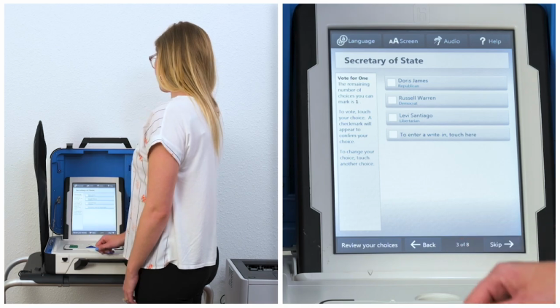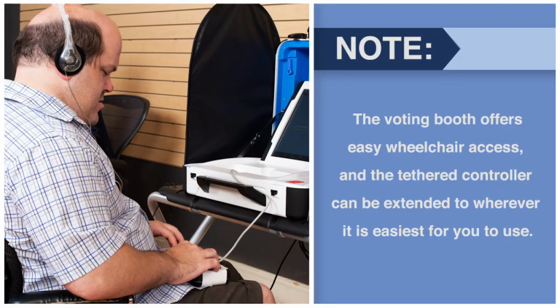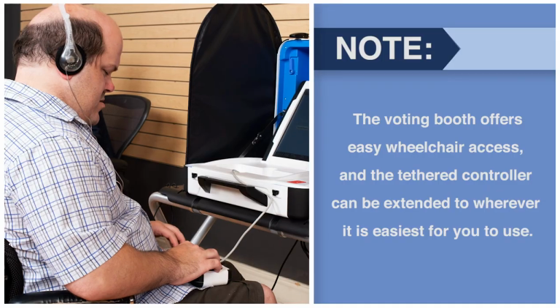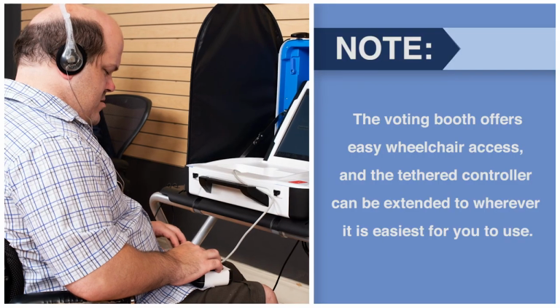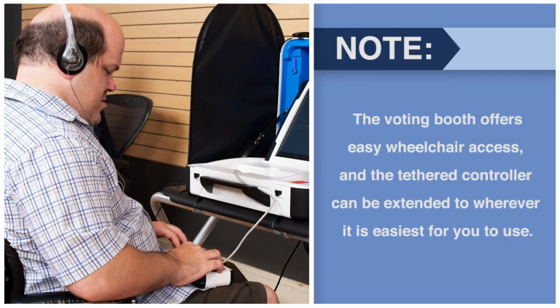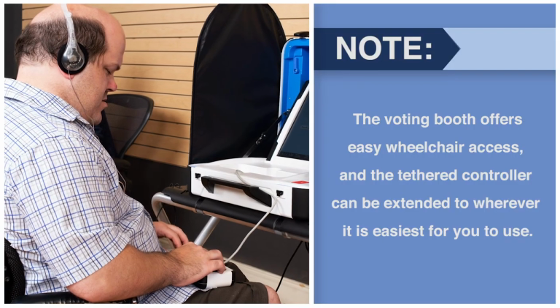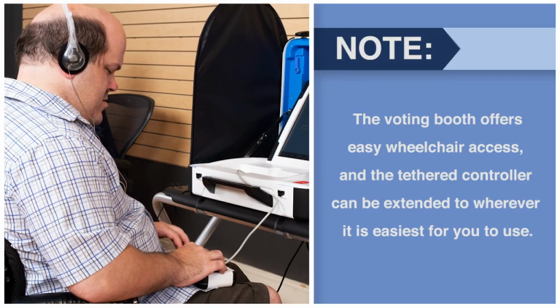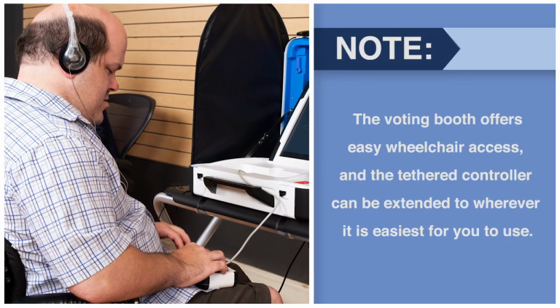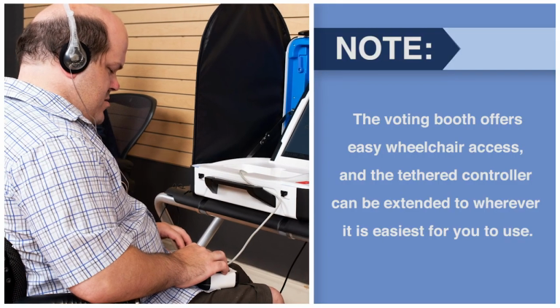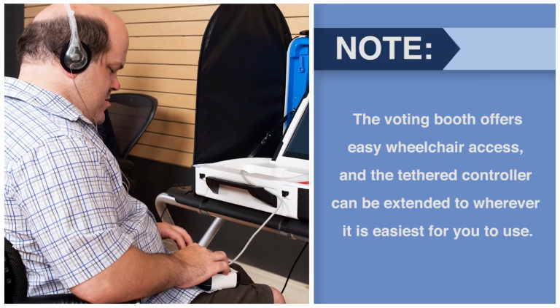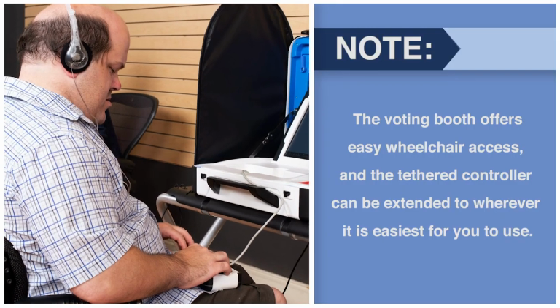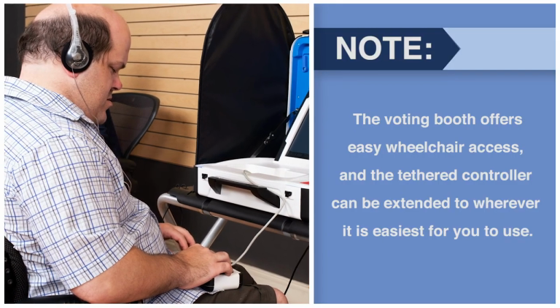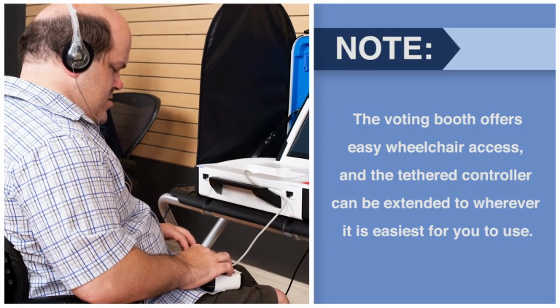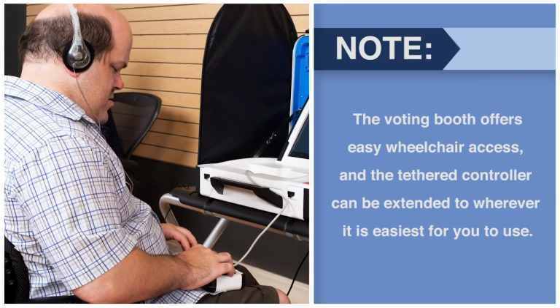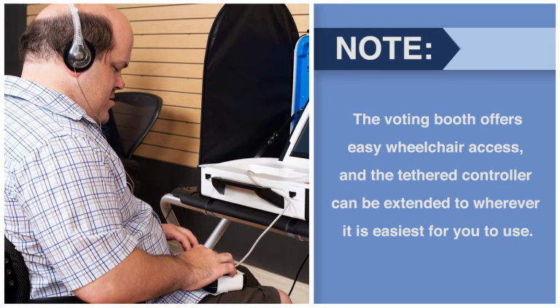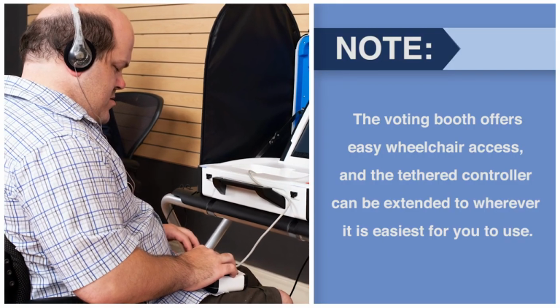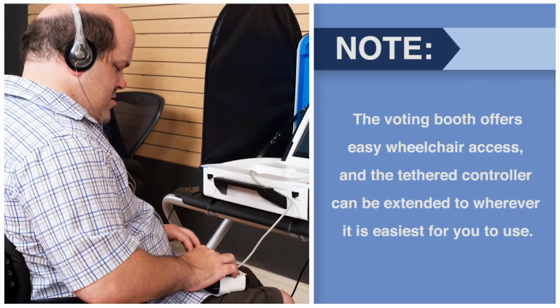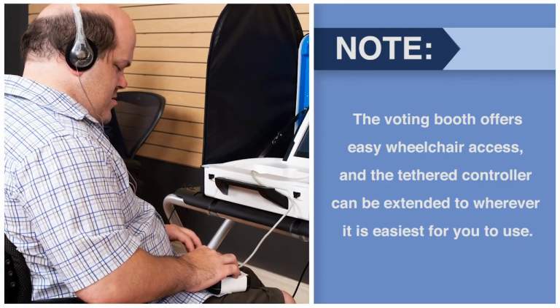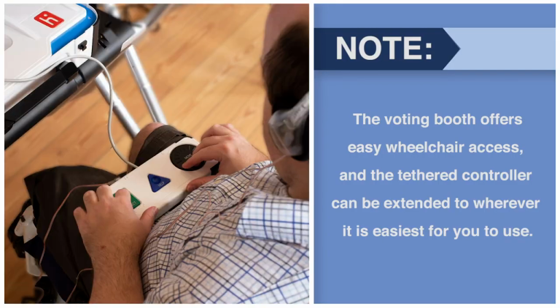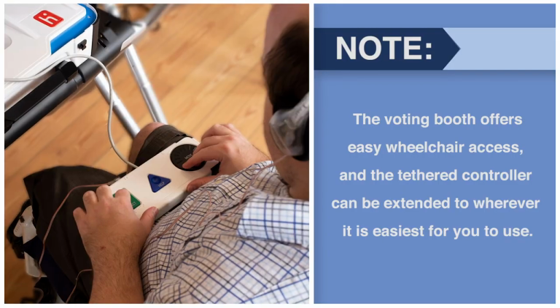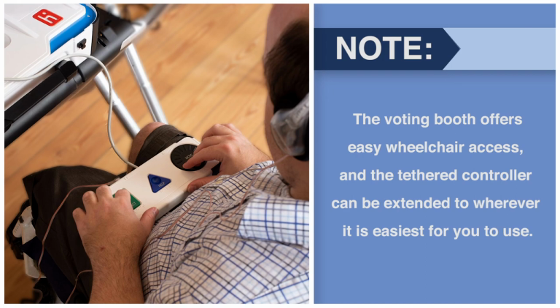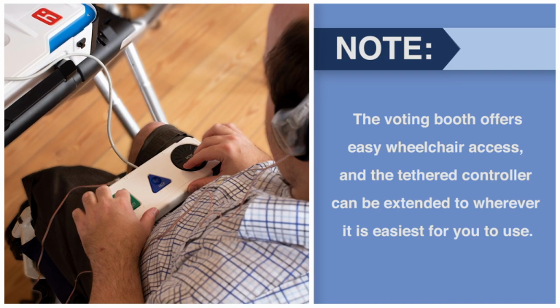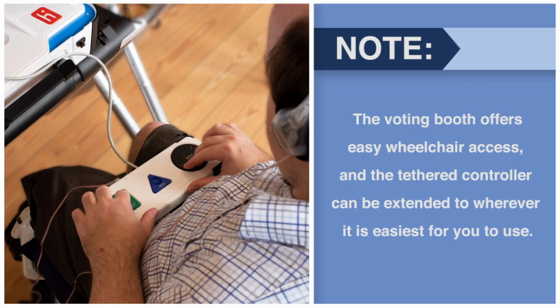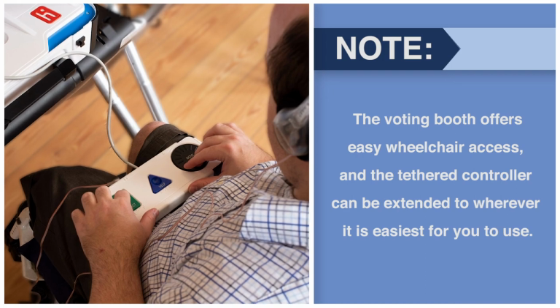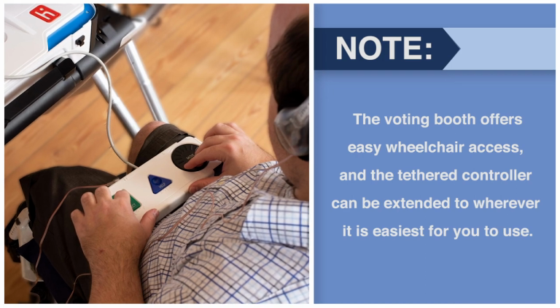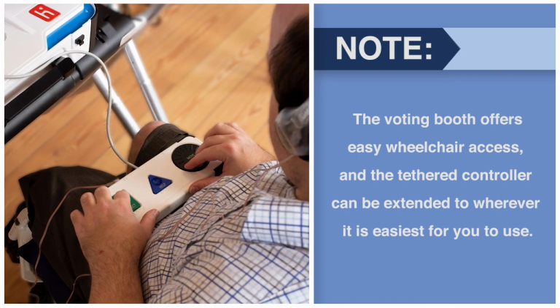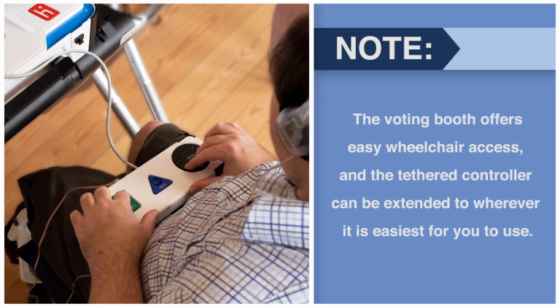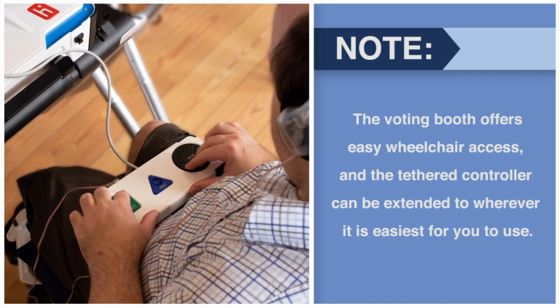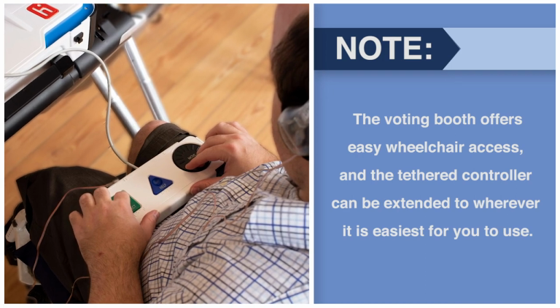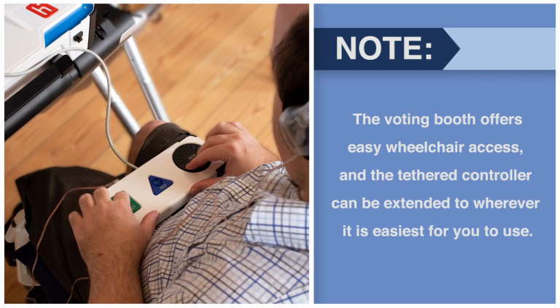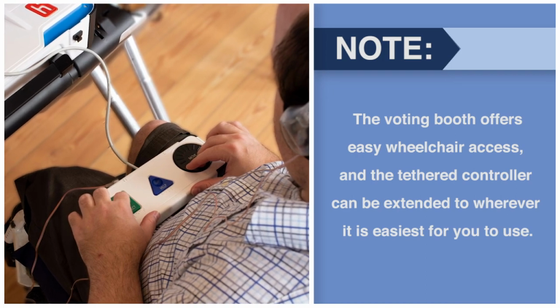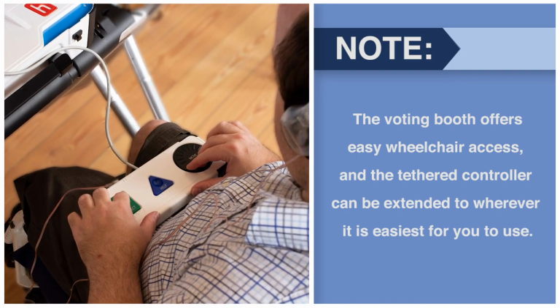The voting booth offers easy wheelchair access and the tethered controller can be extended to wherever it is easiest for you to use.